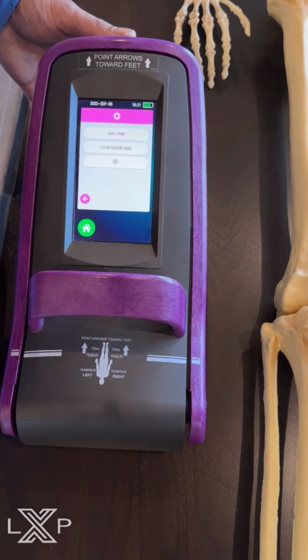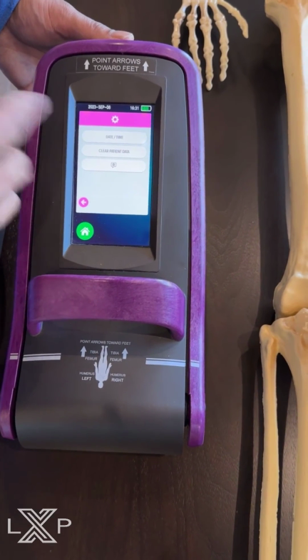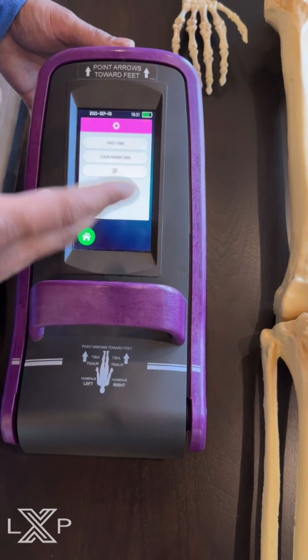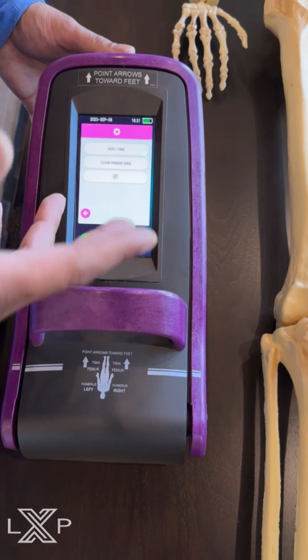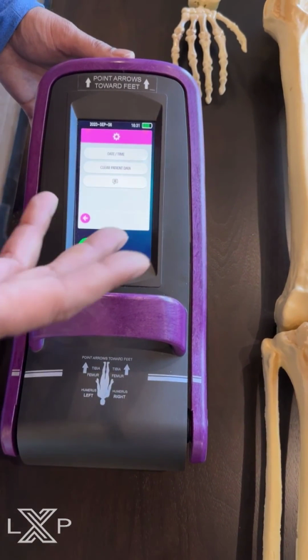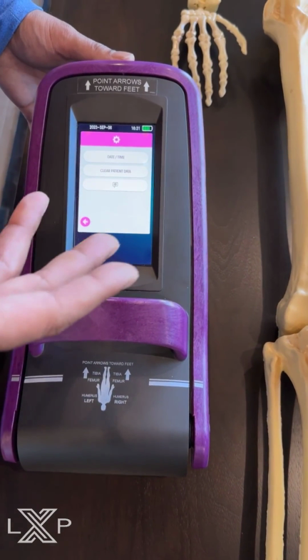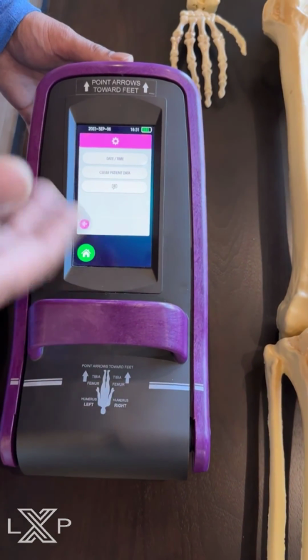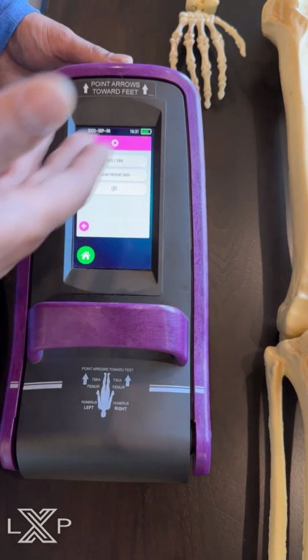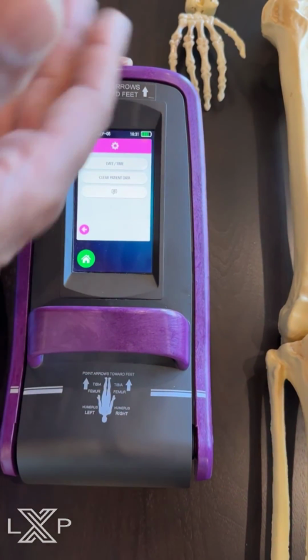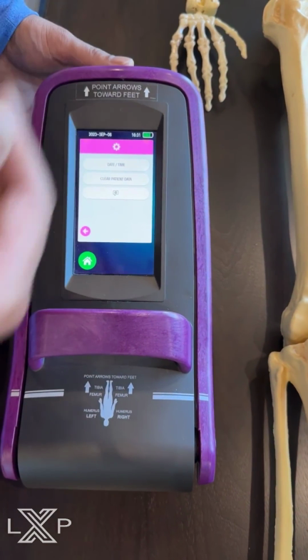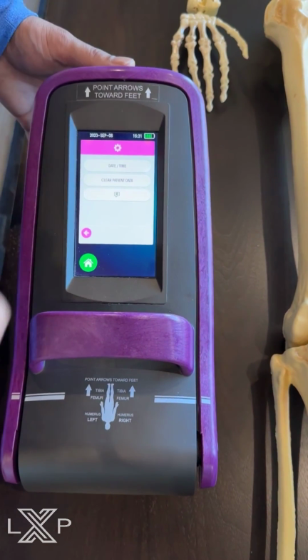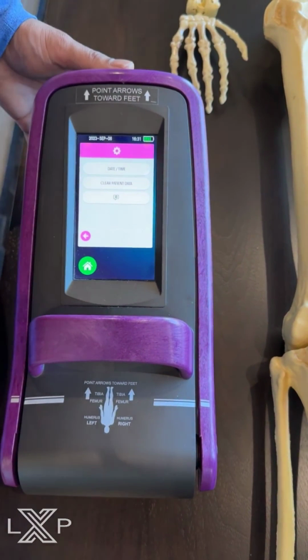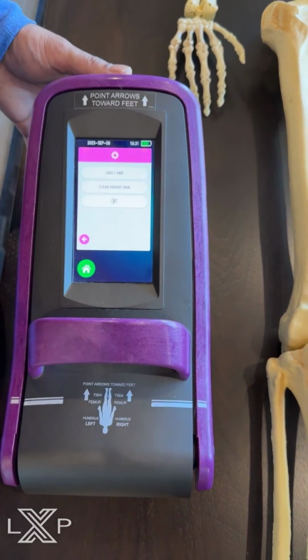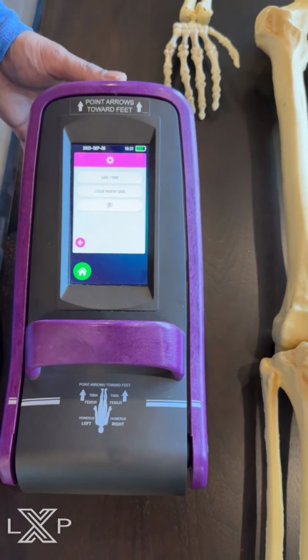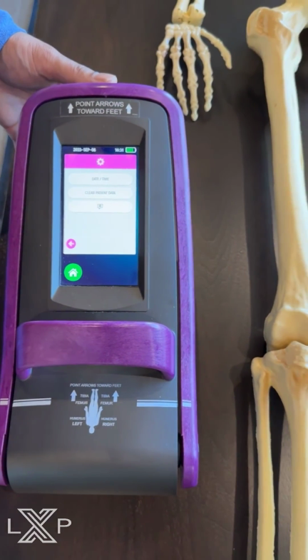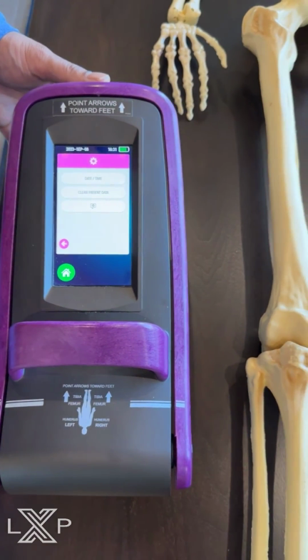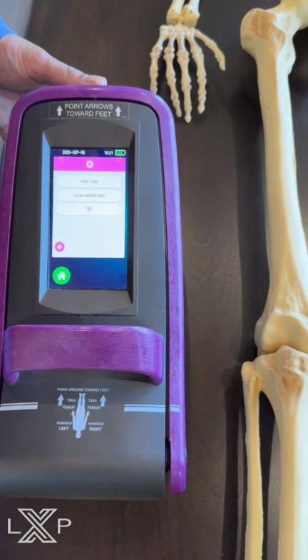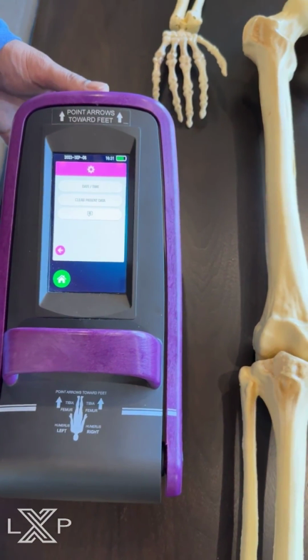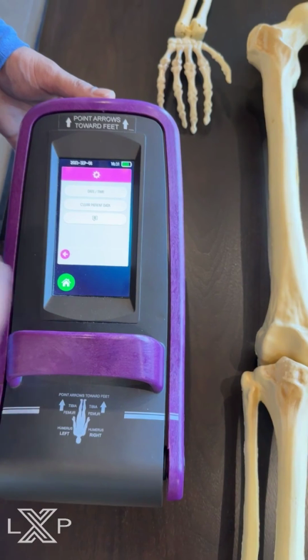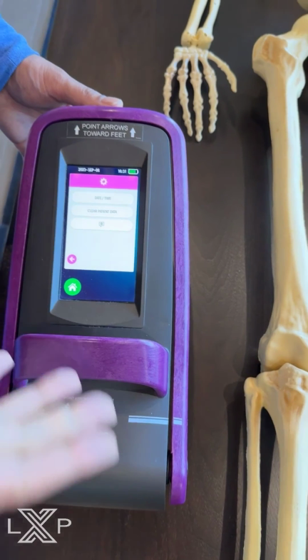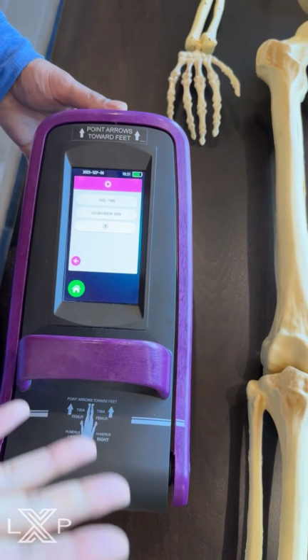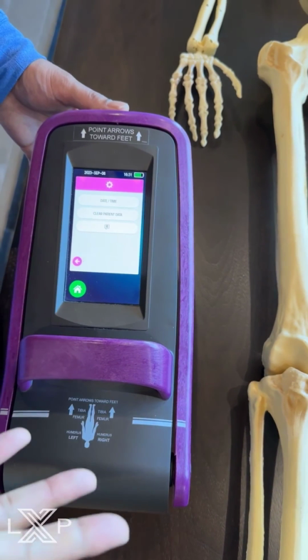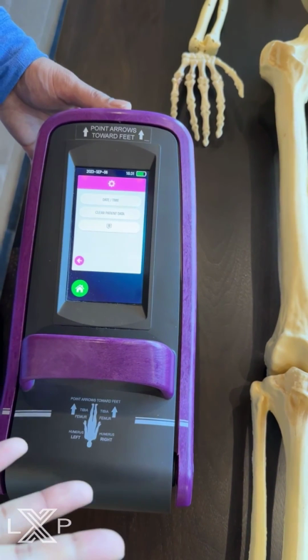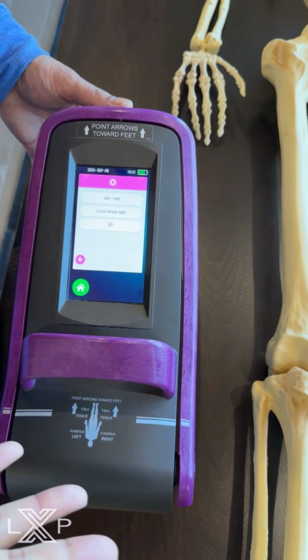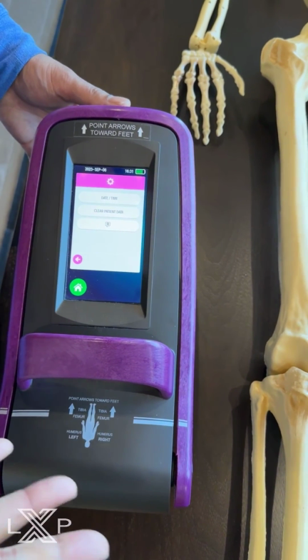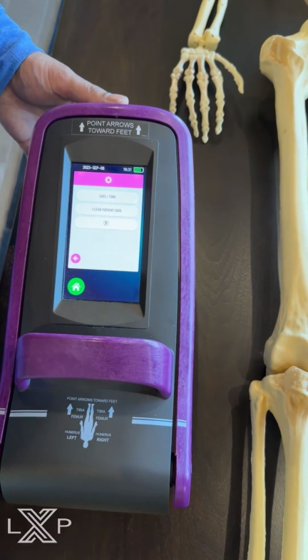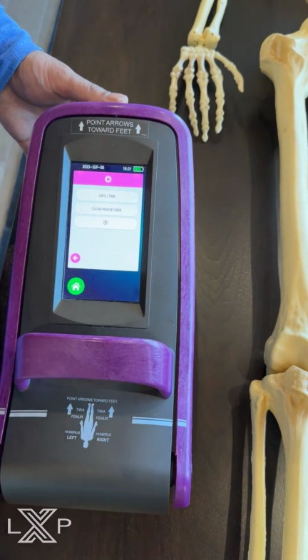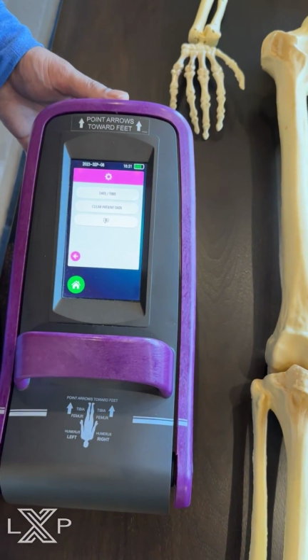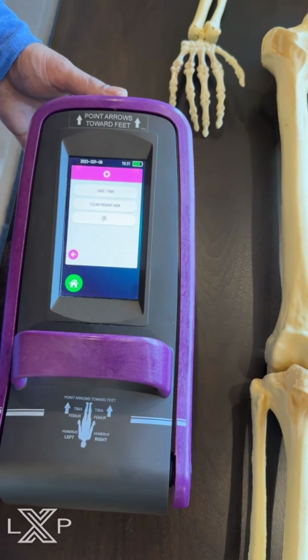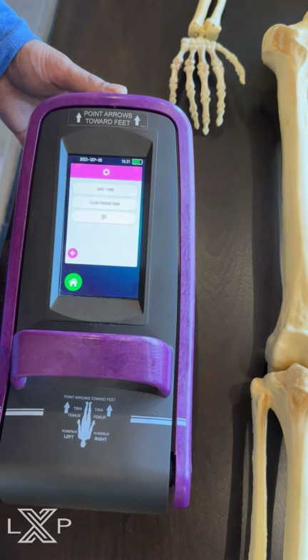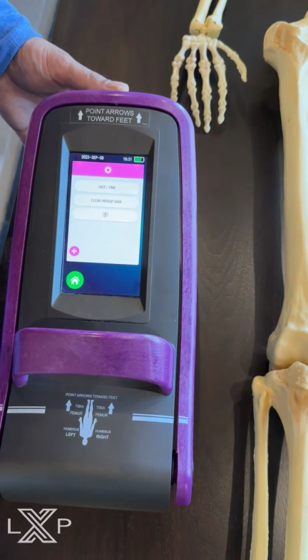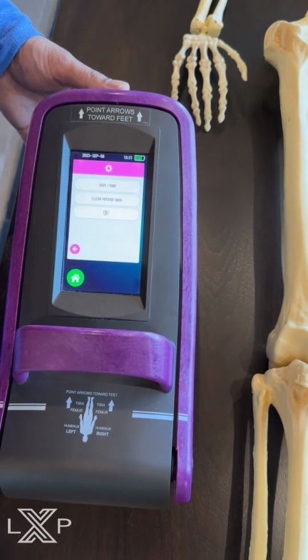It does track things like date and time, and it's very user-friendly.